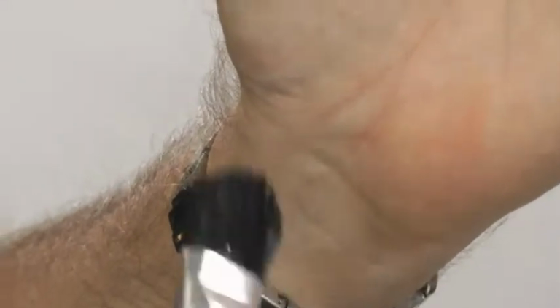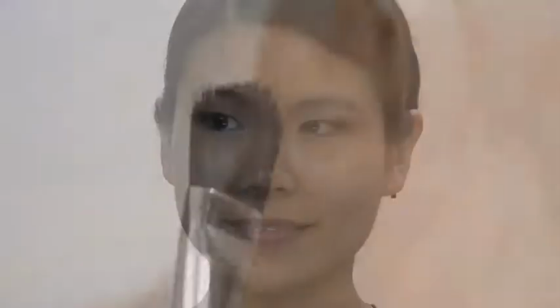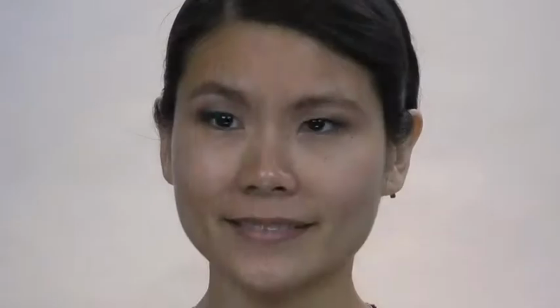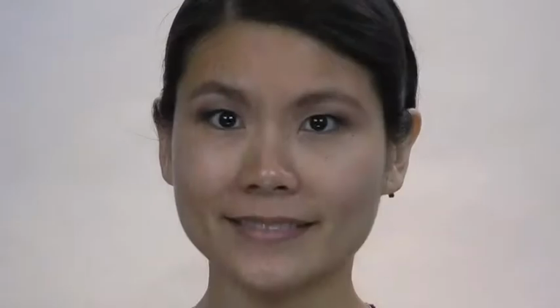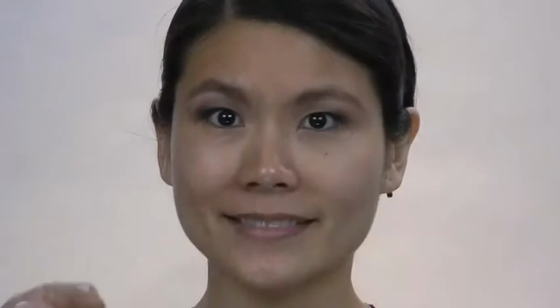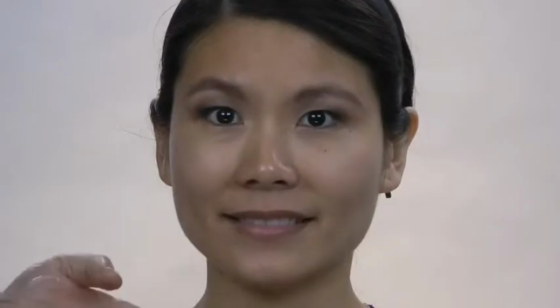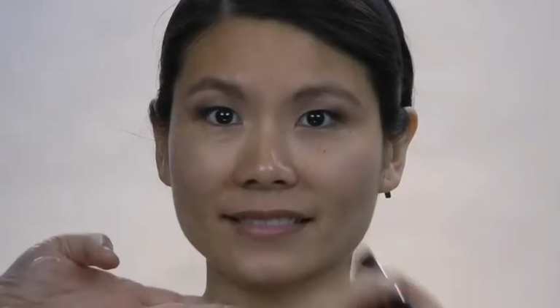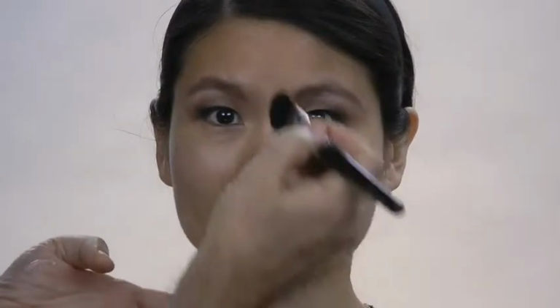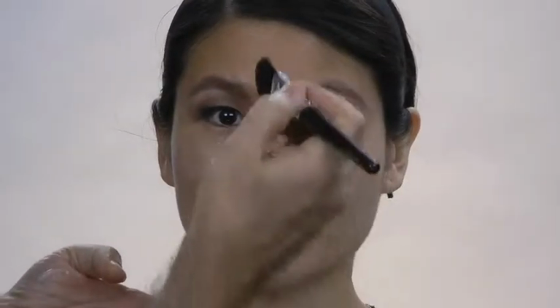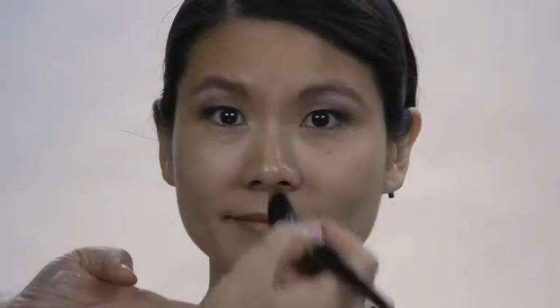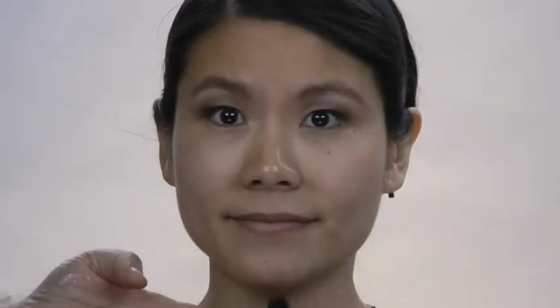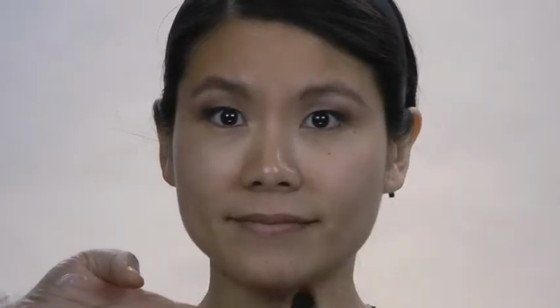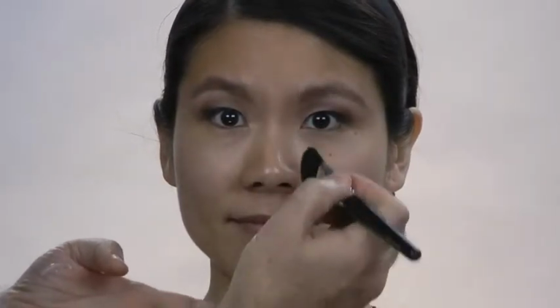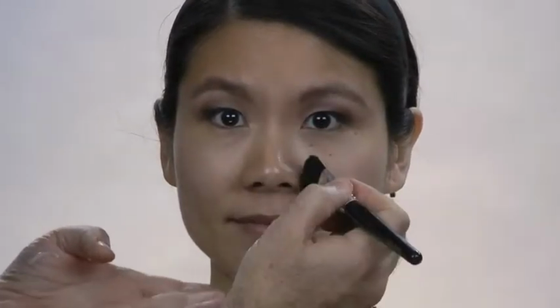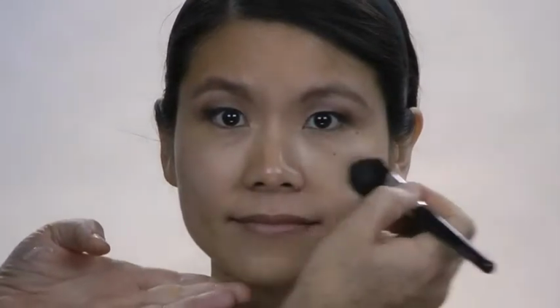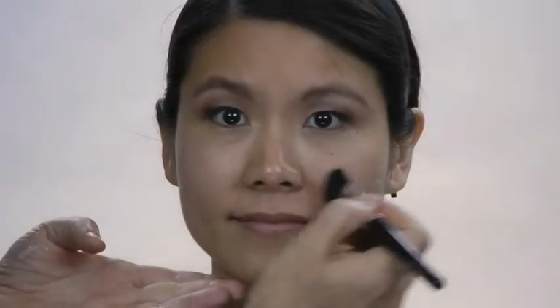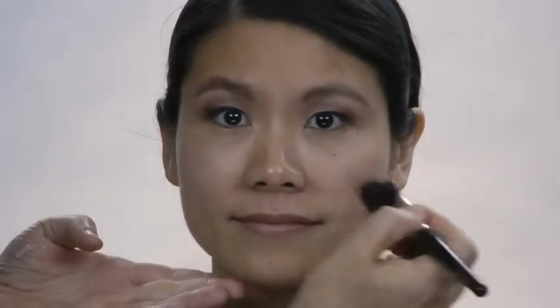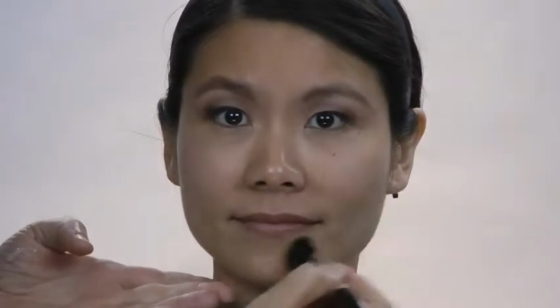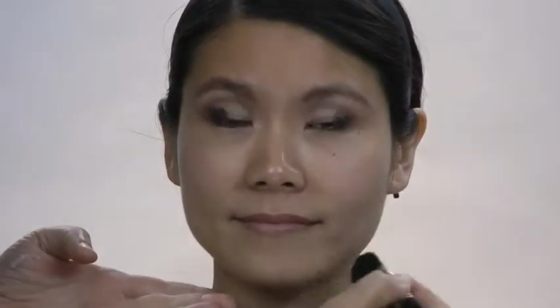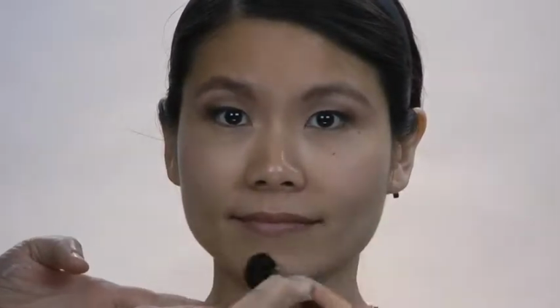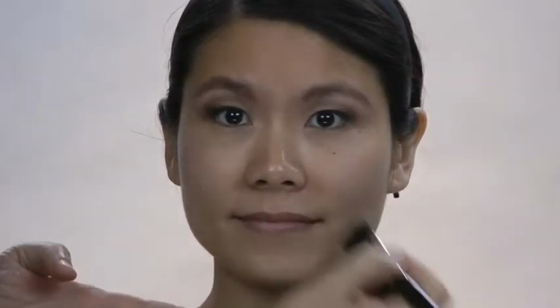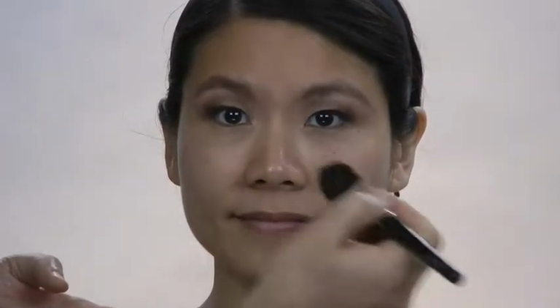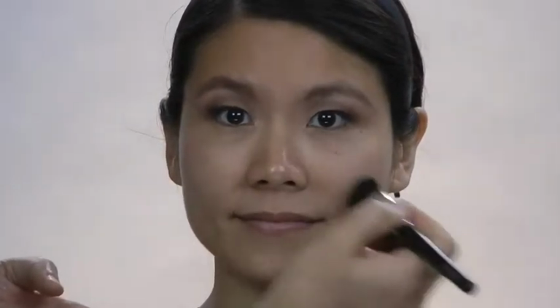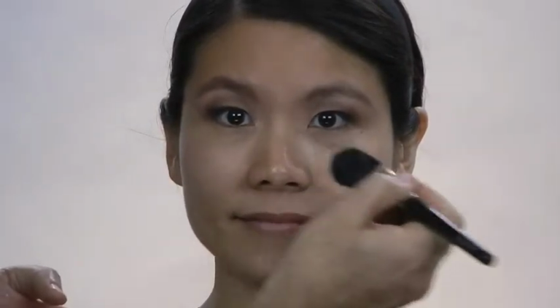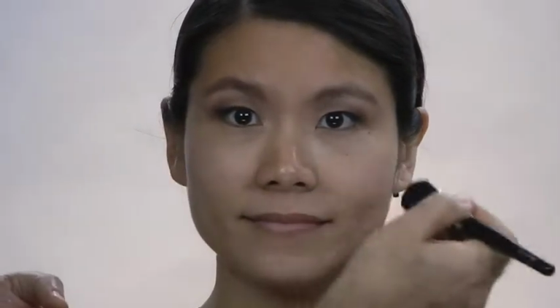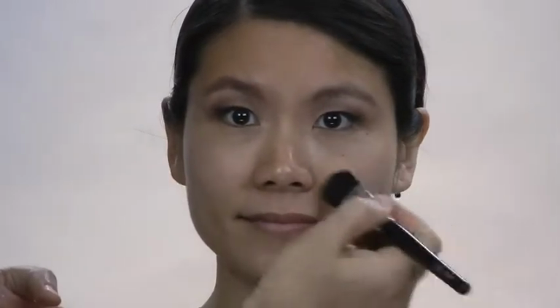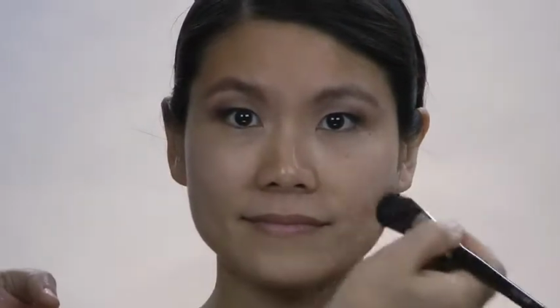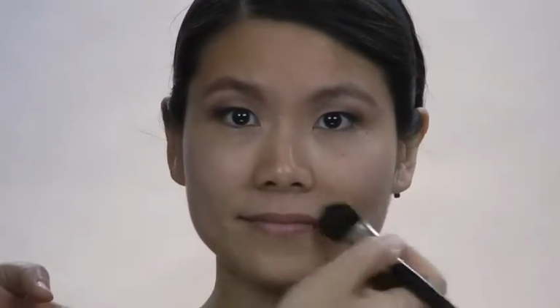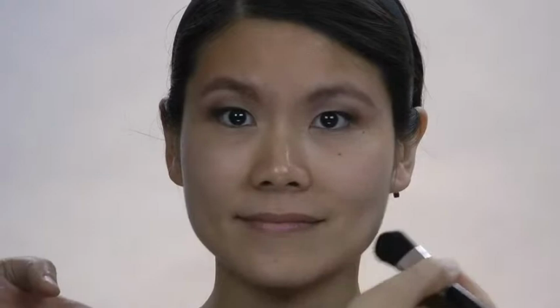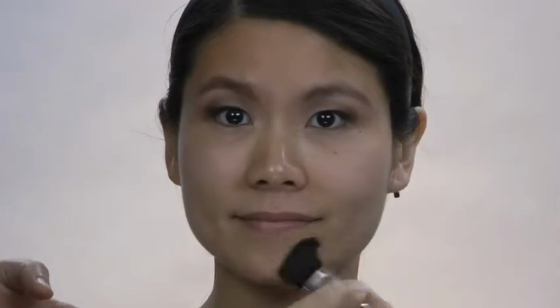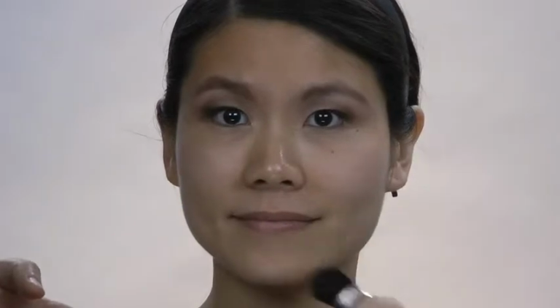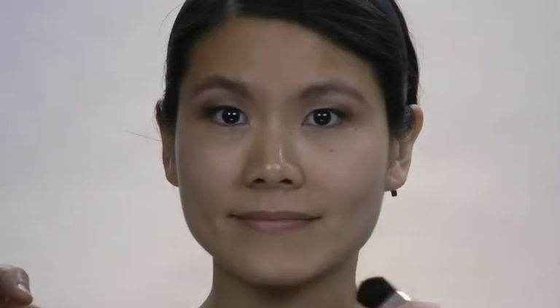Always apply from the center of the face, stroking outward at a slightly downward angle.